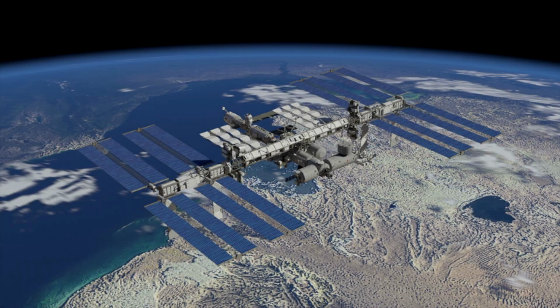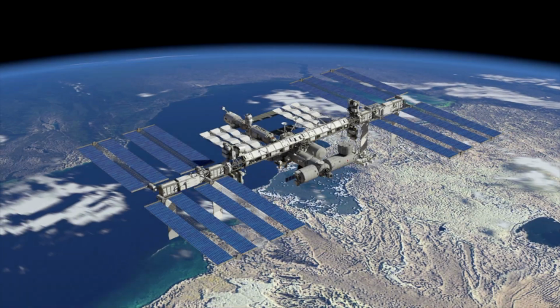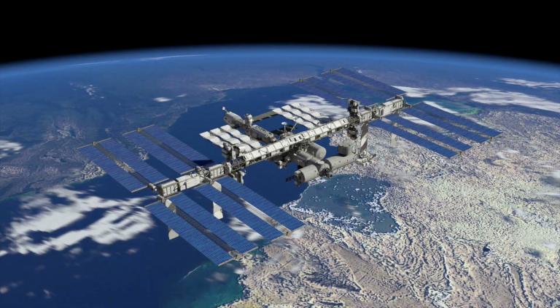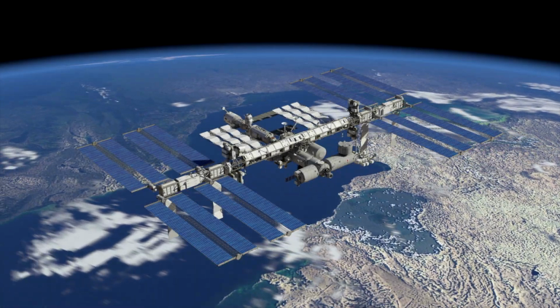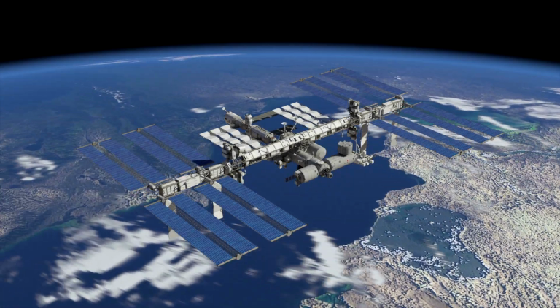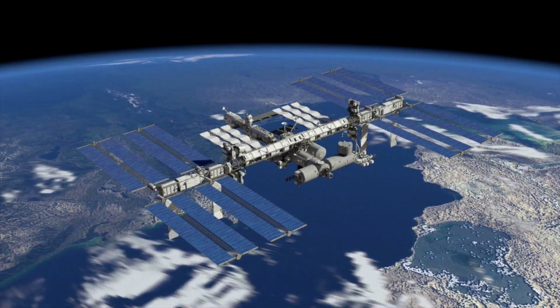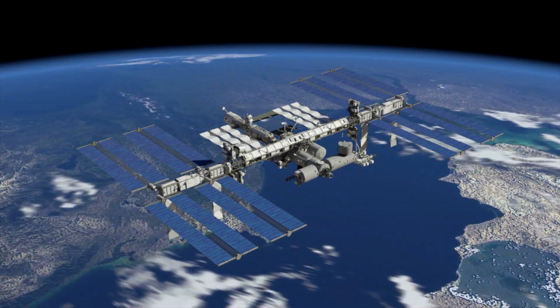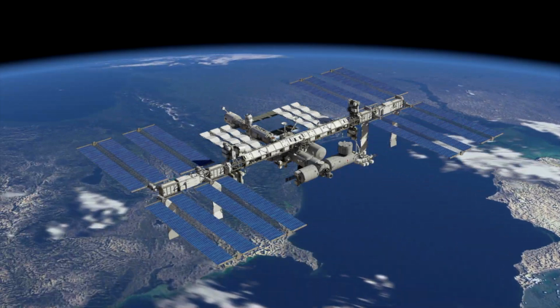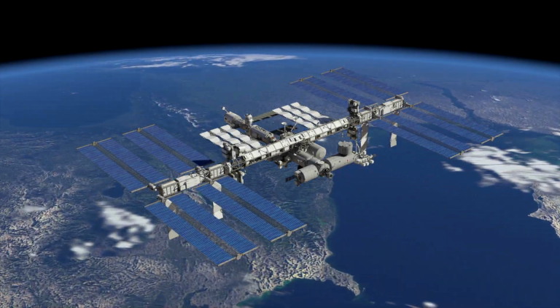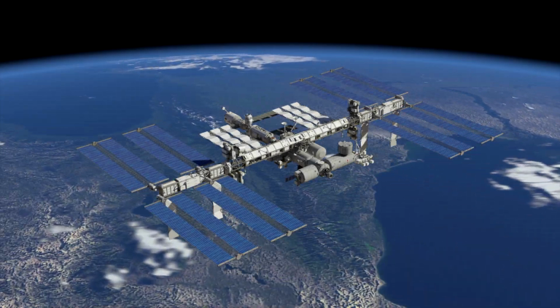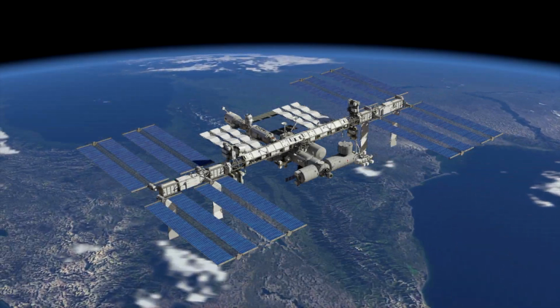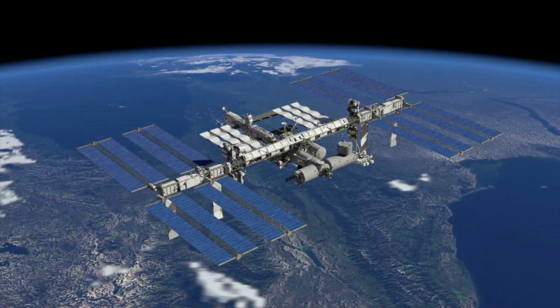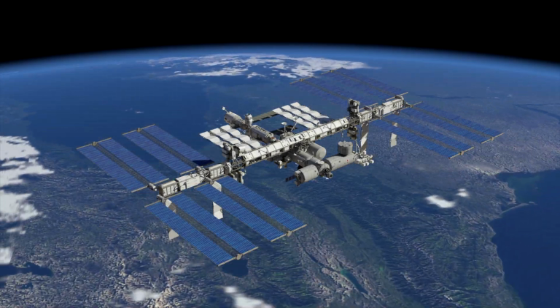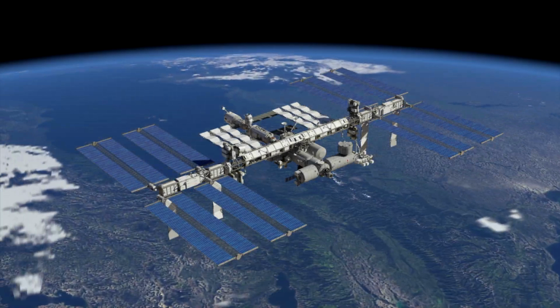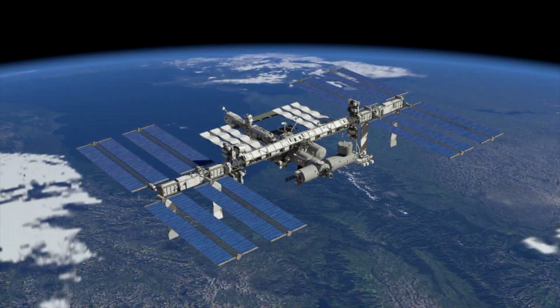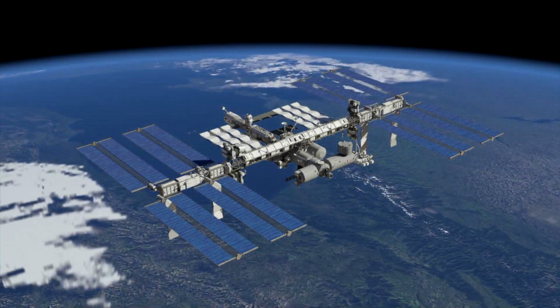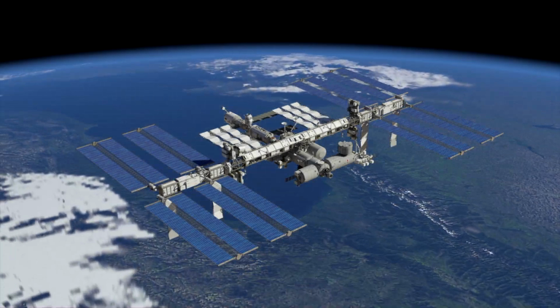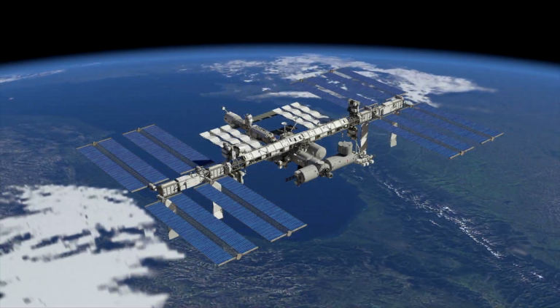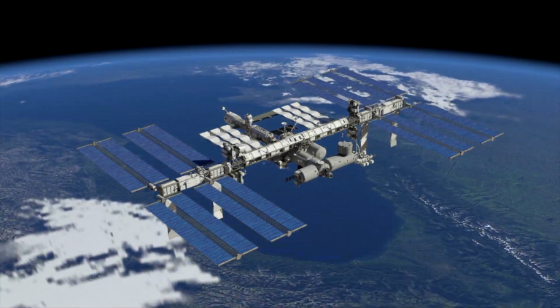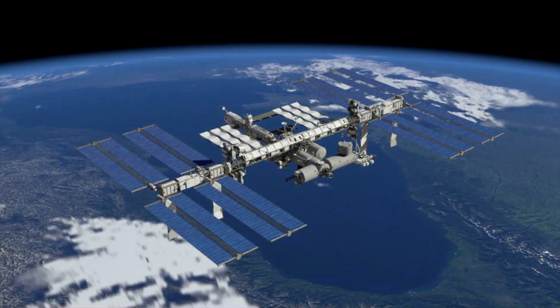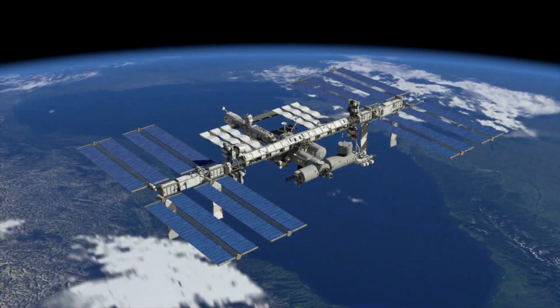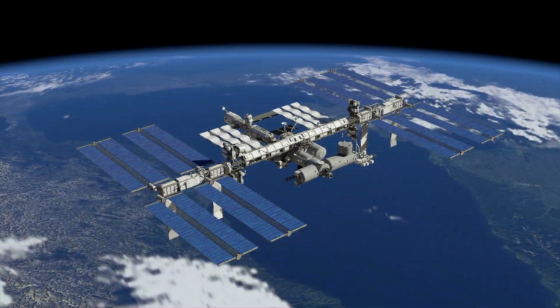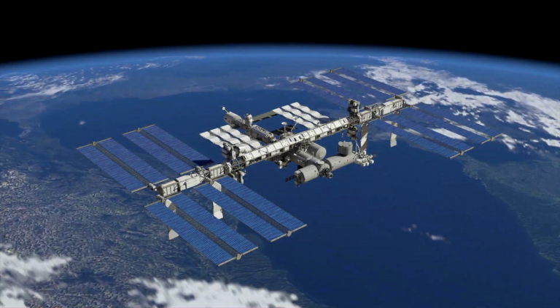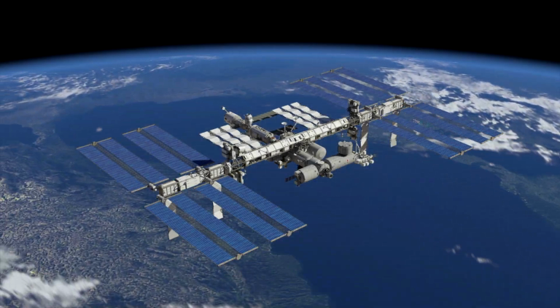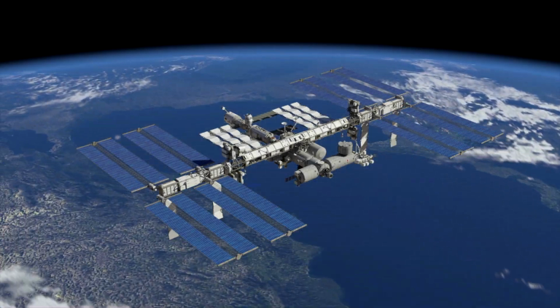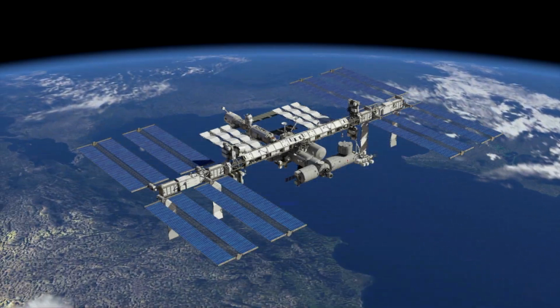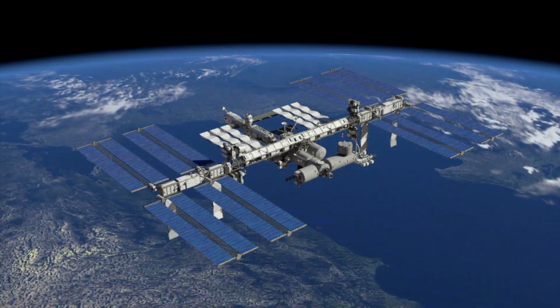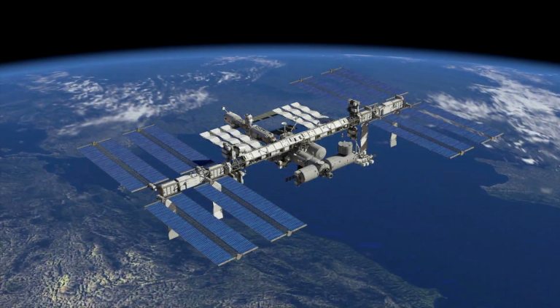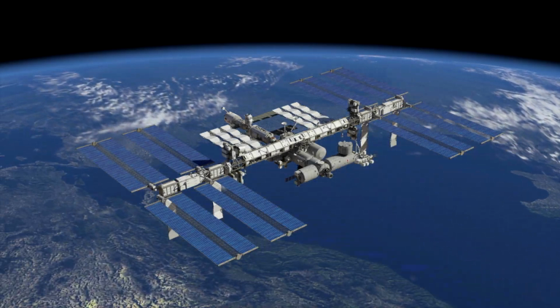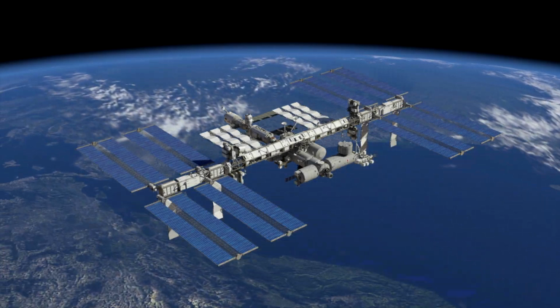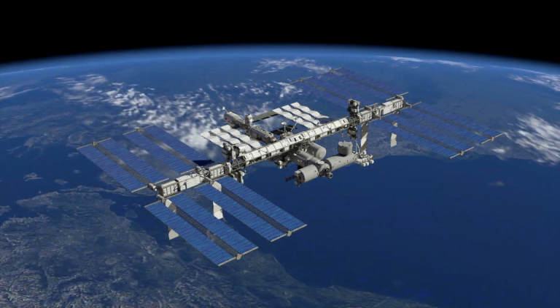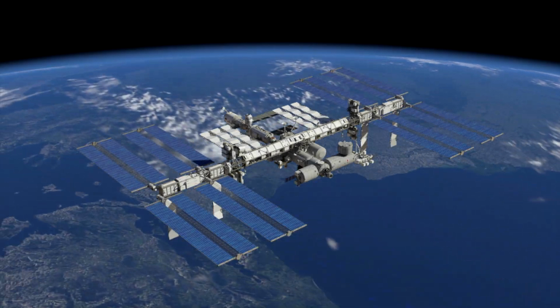I hope this video helped you to learn more about the ISS. Until next time!